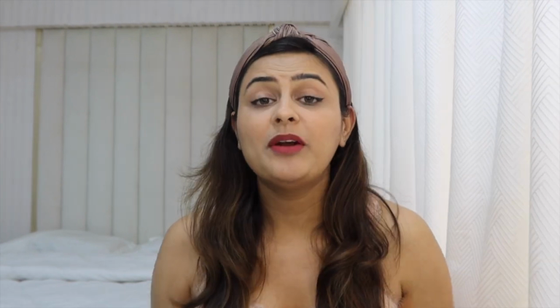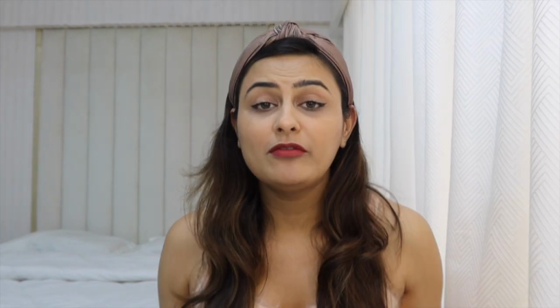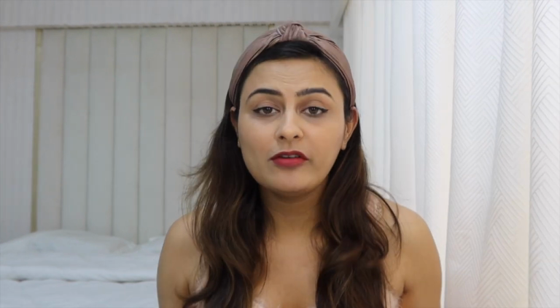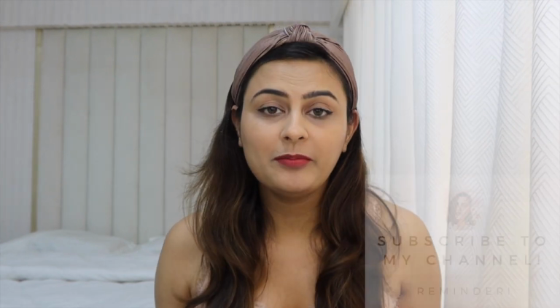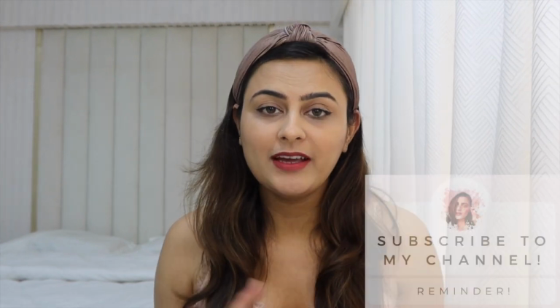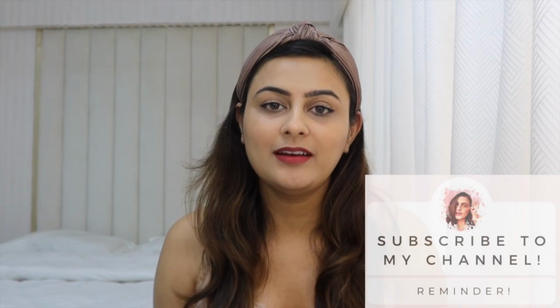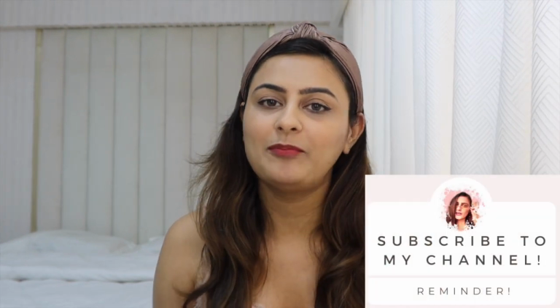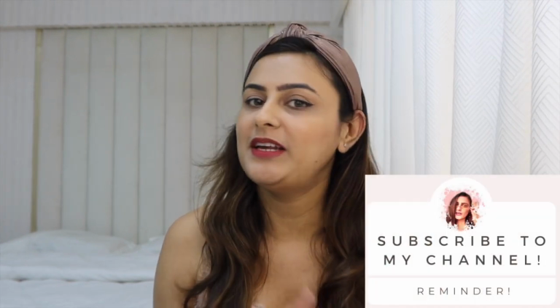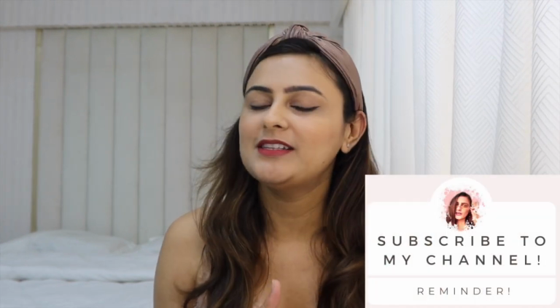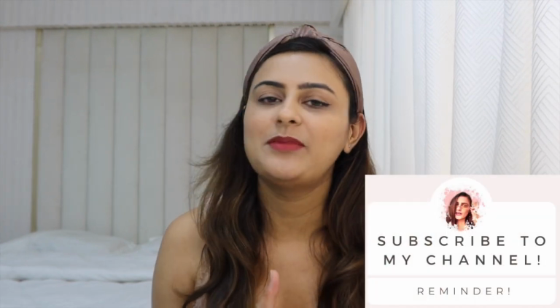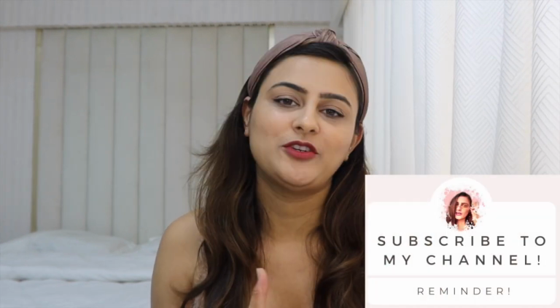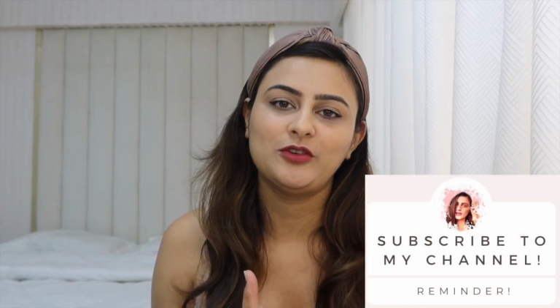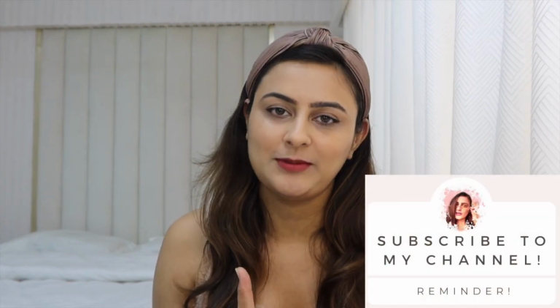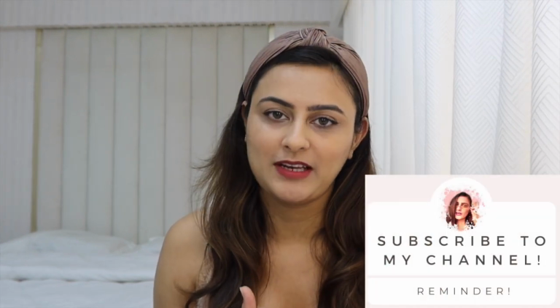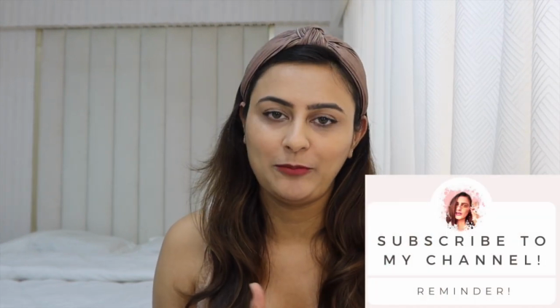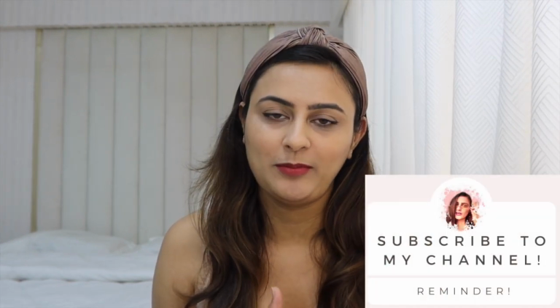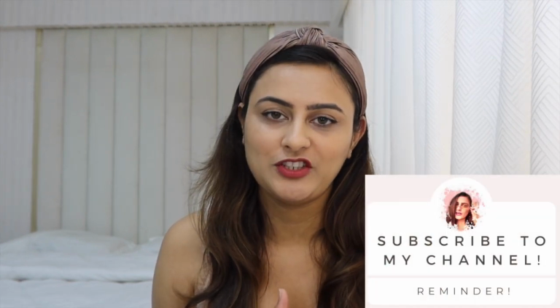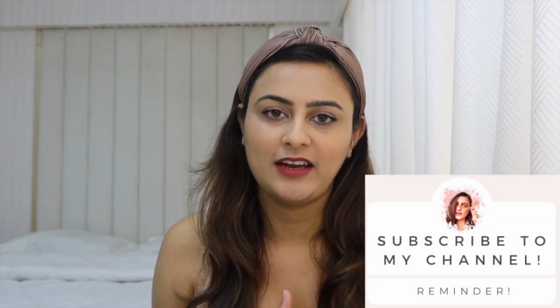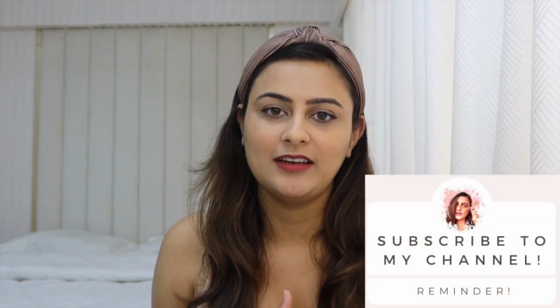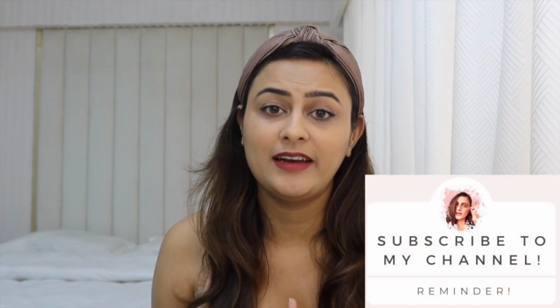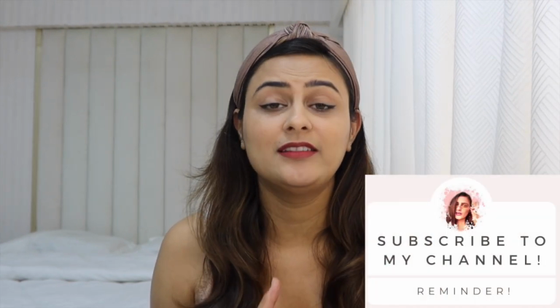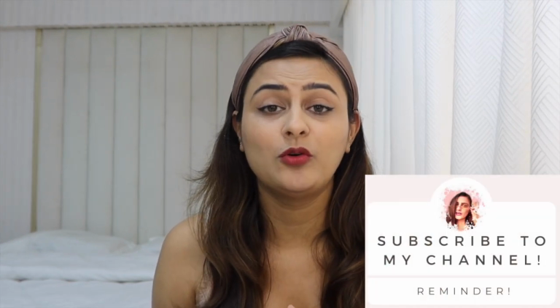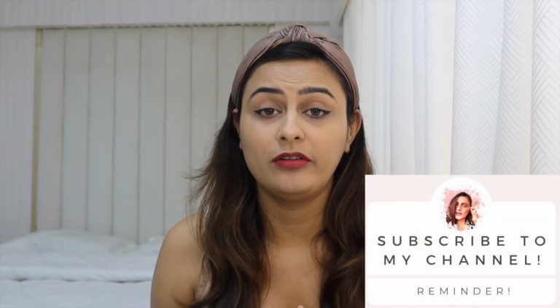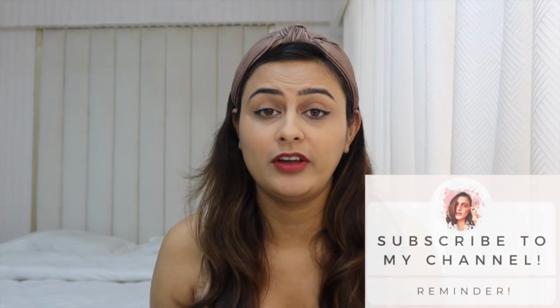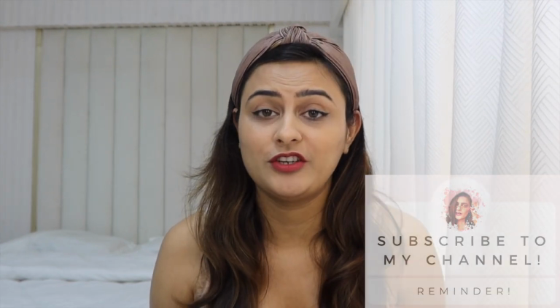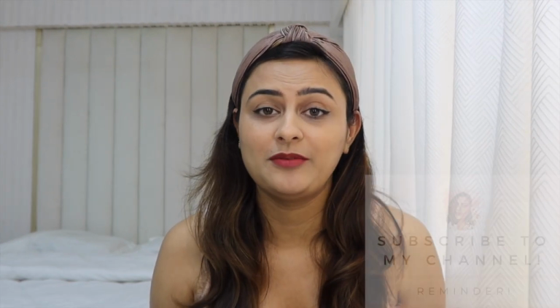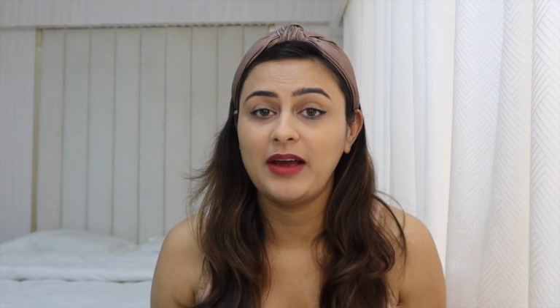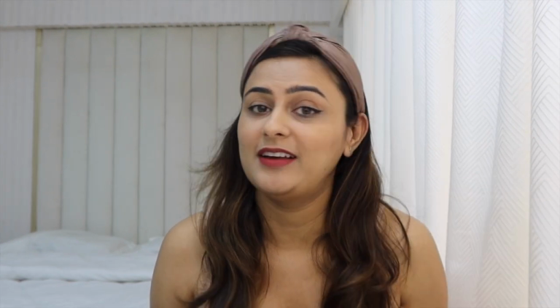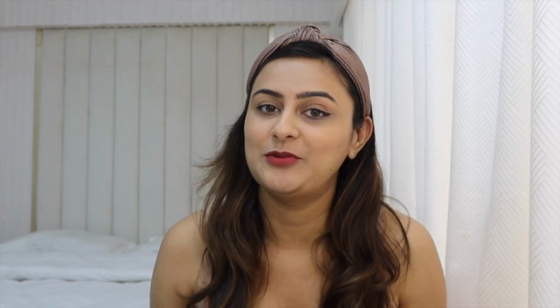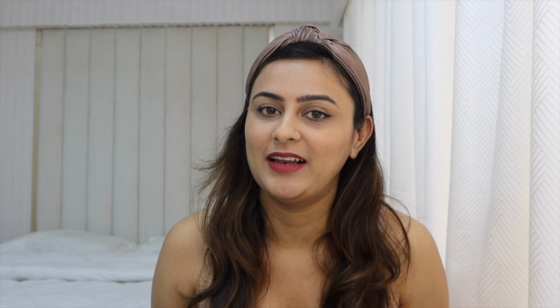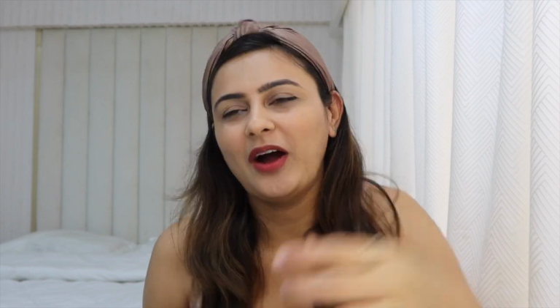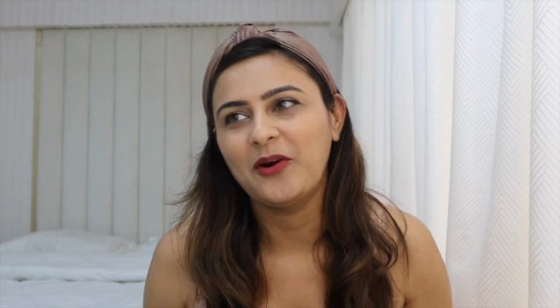But before we begin please make sure you subscribe to my channel and hit the notification bell as well.